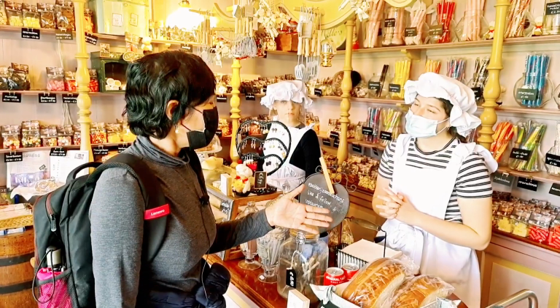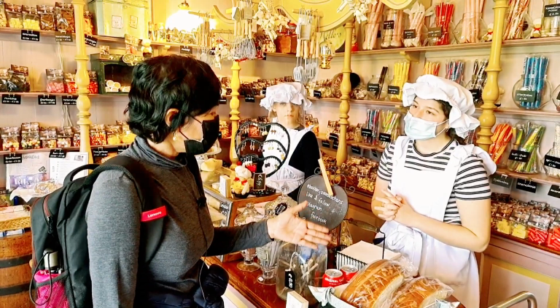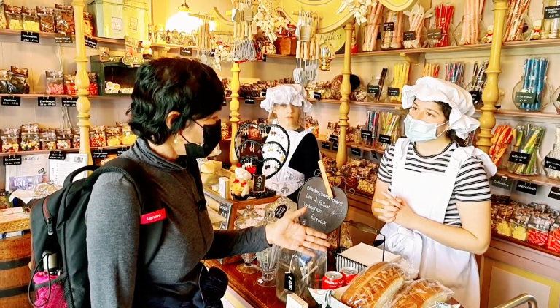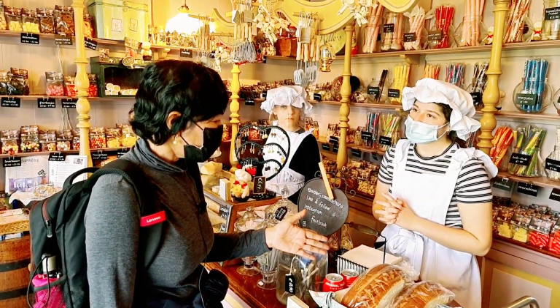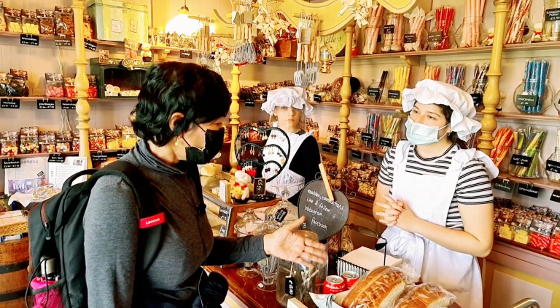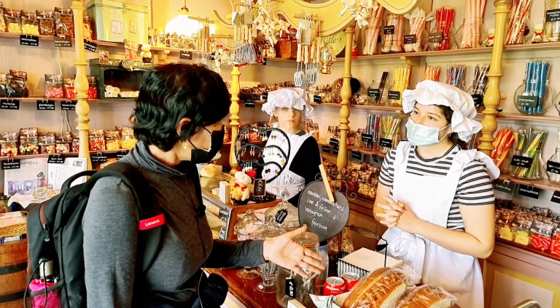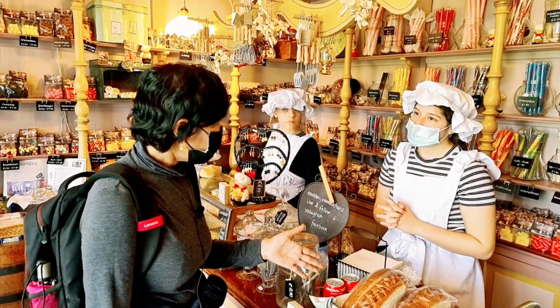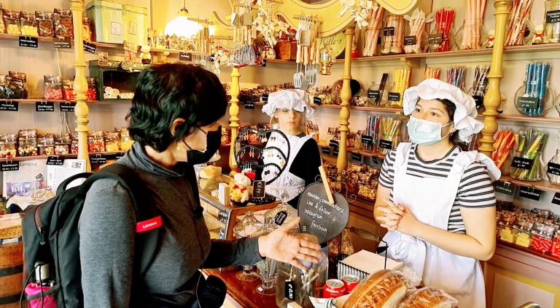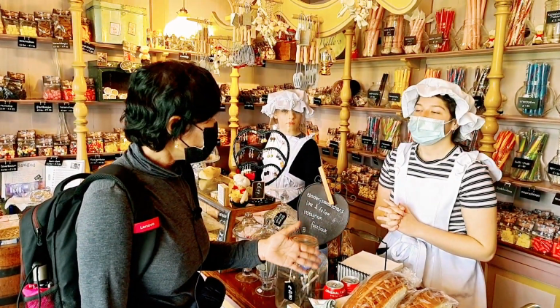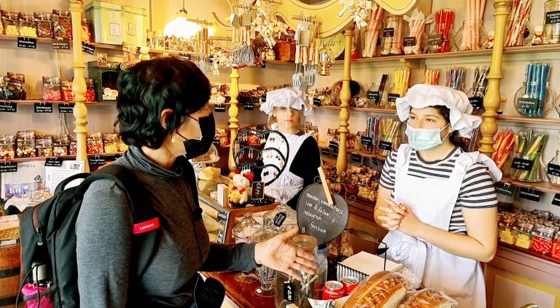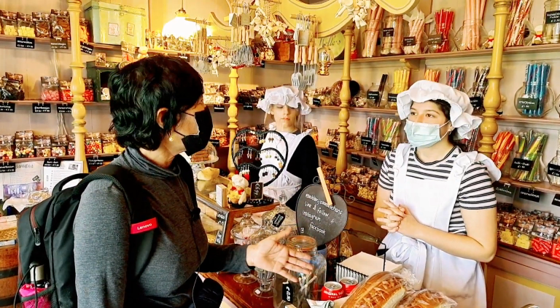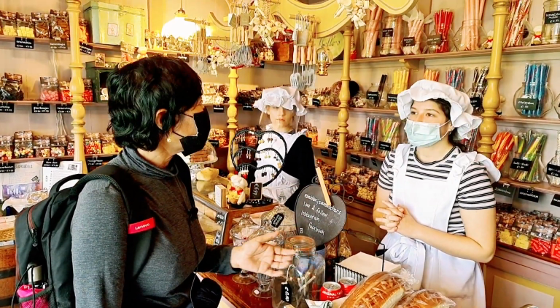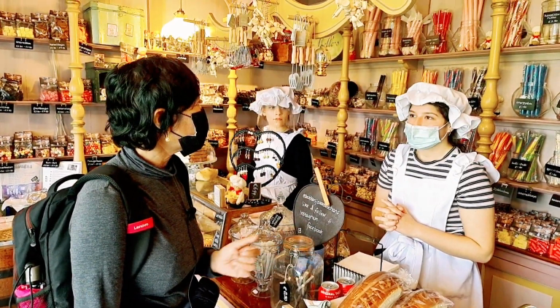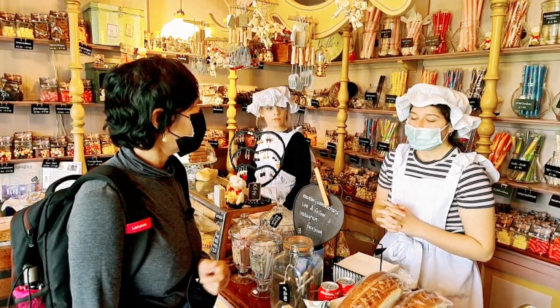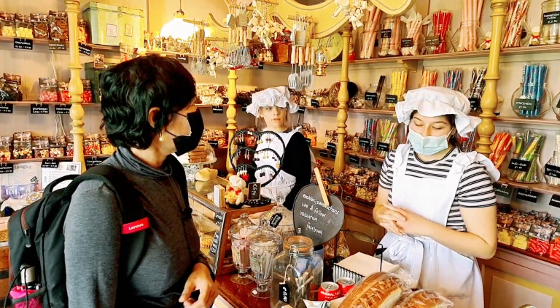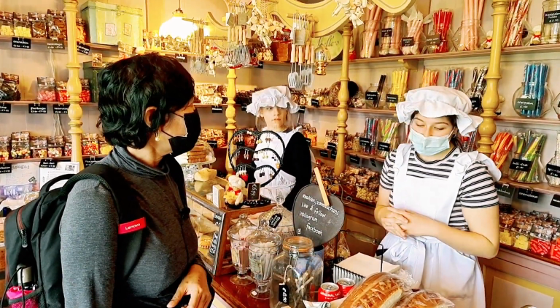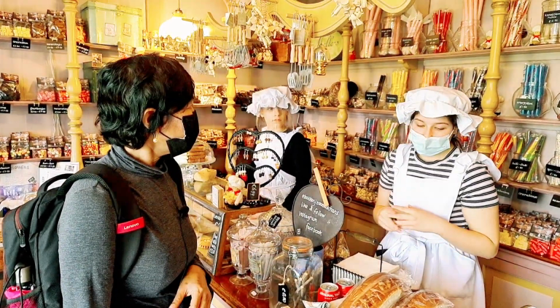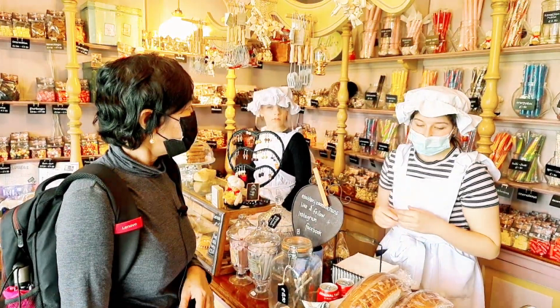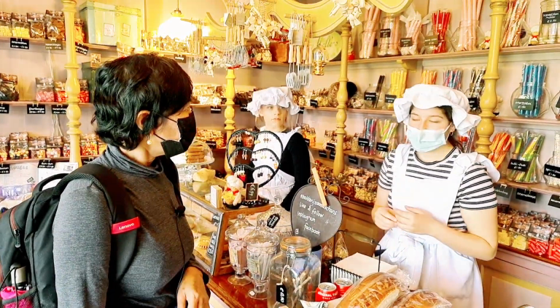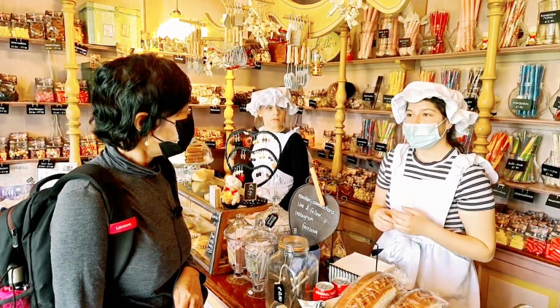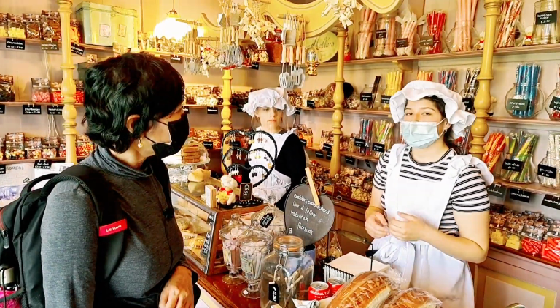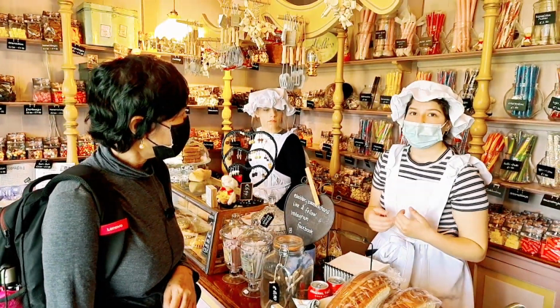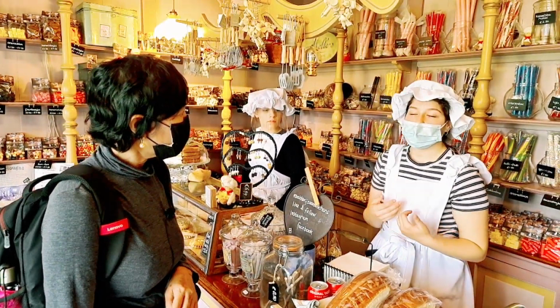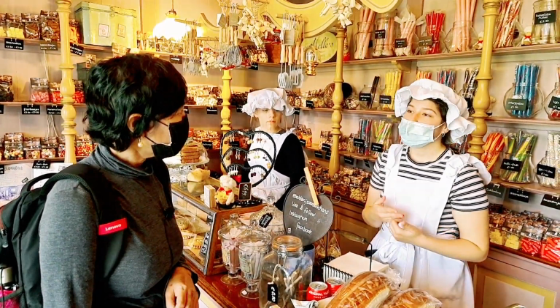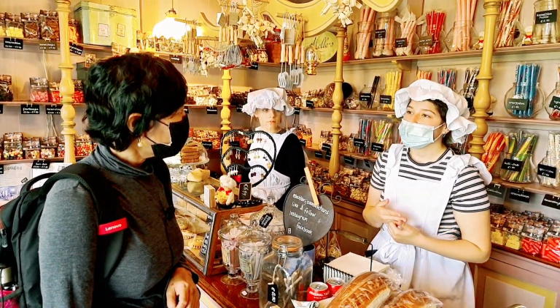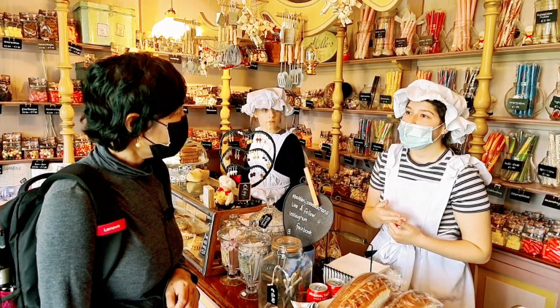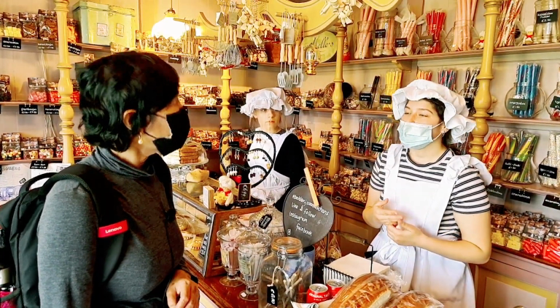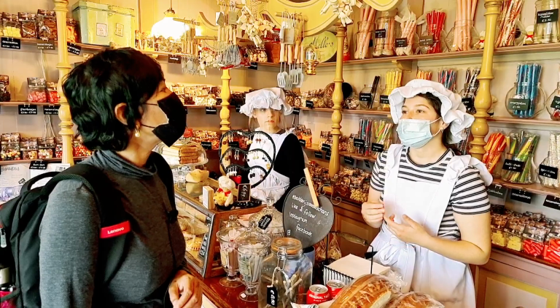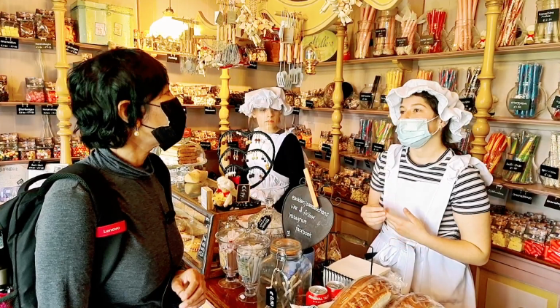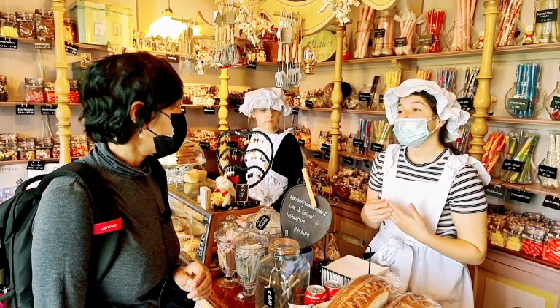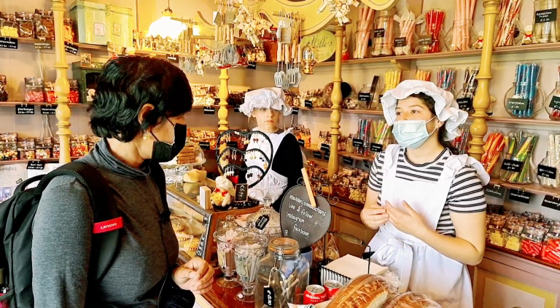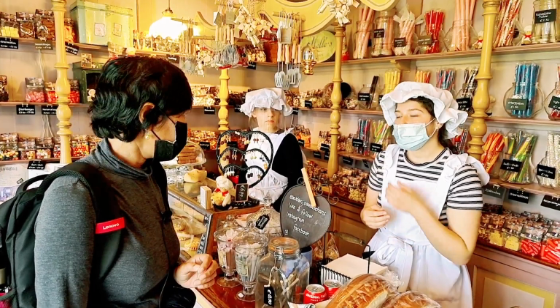Is it special bread for a special occasion? Yes, we normally eat it when we have Easter or when it's Christmas.